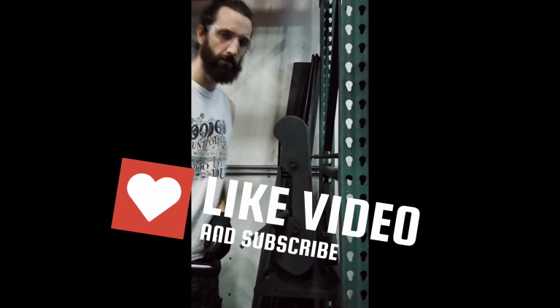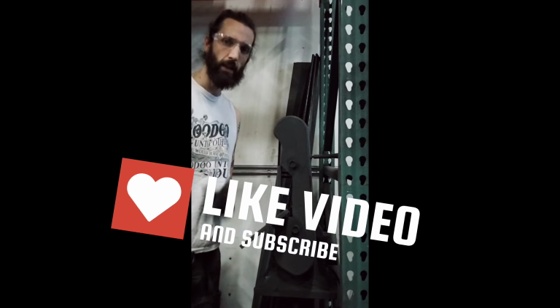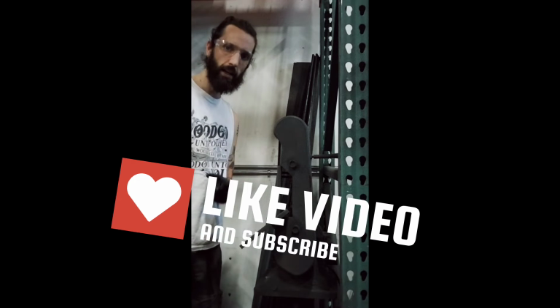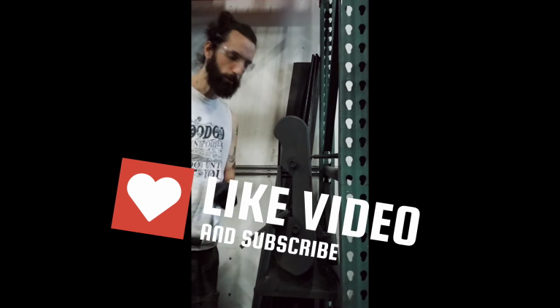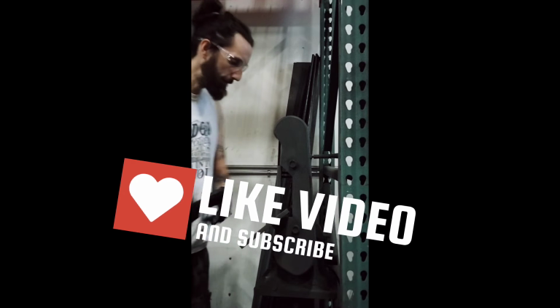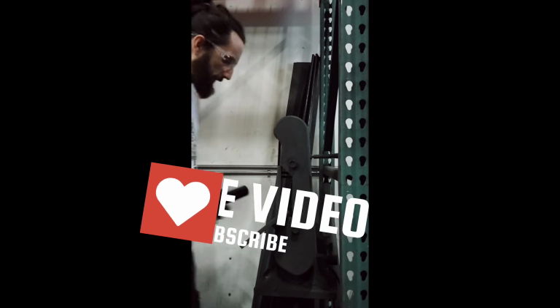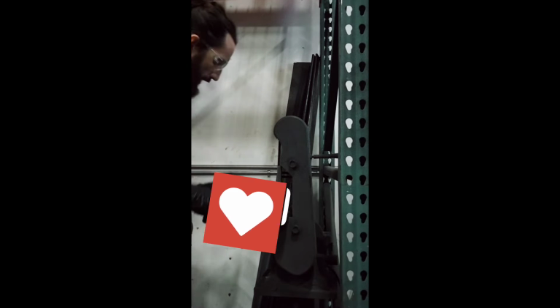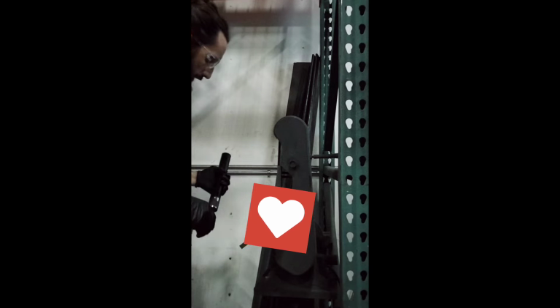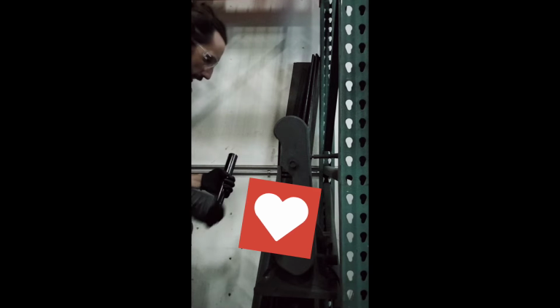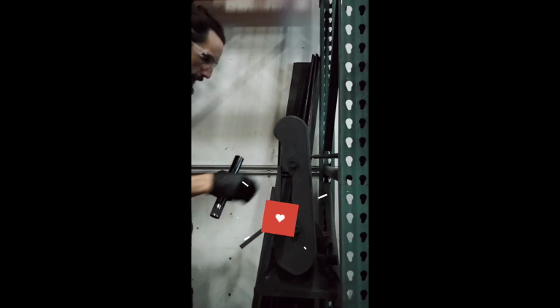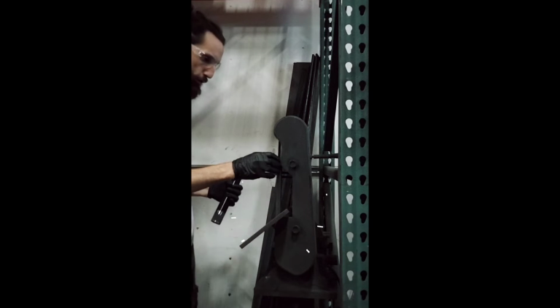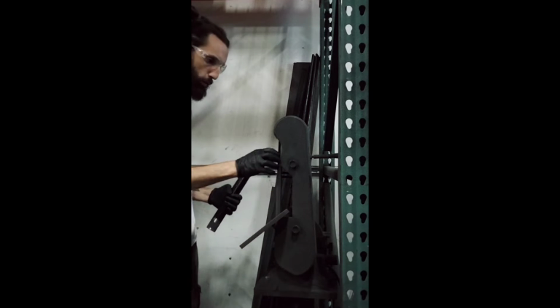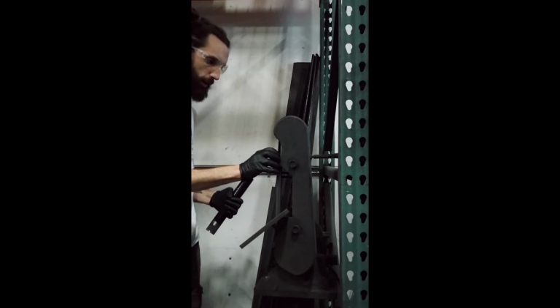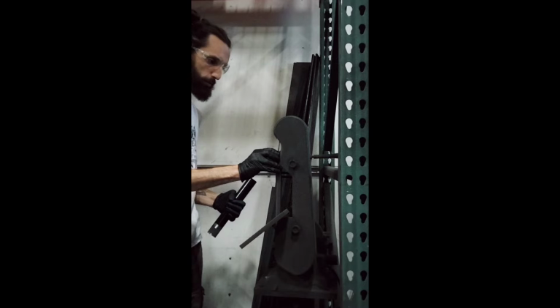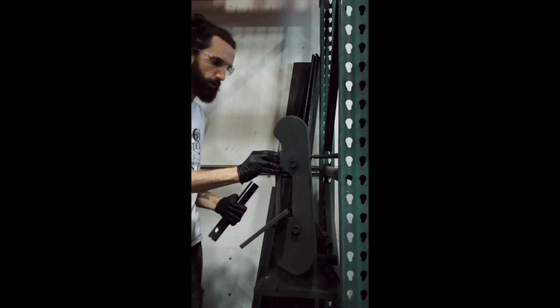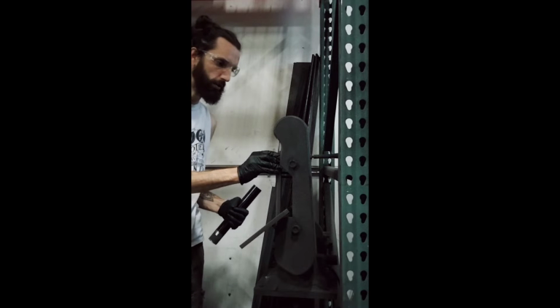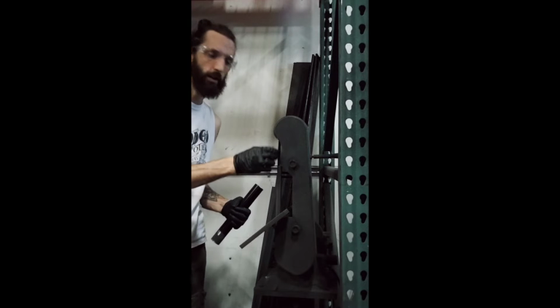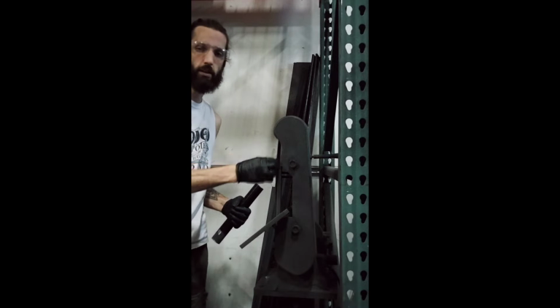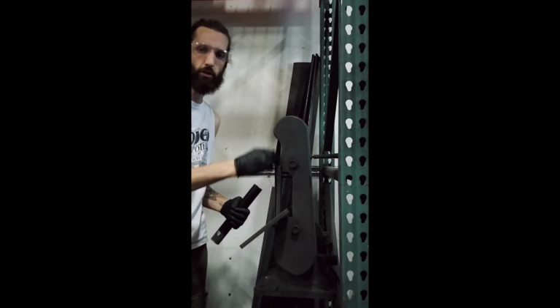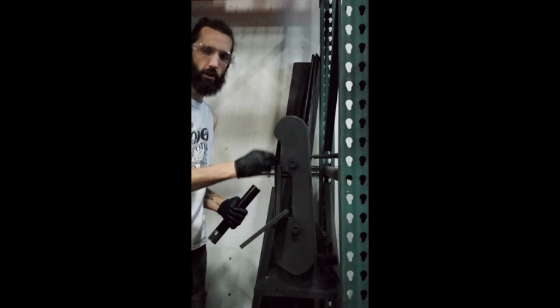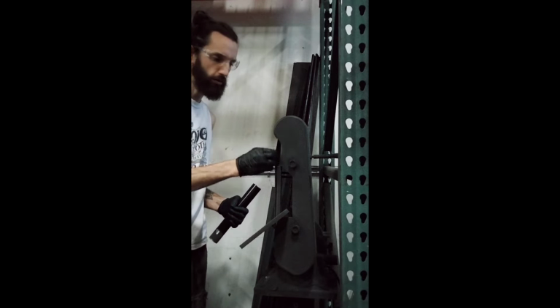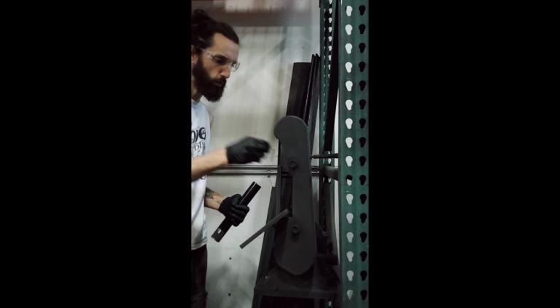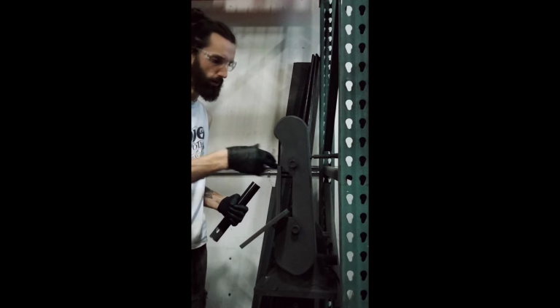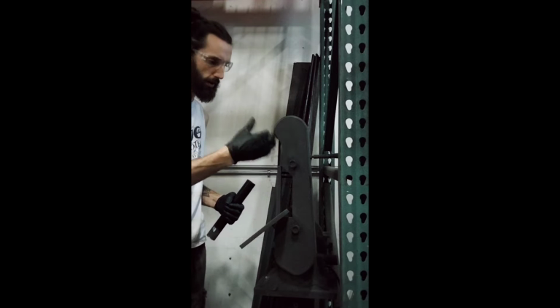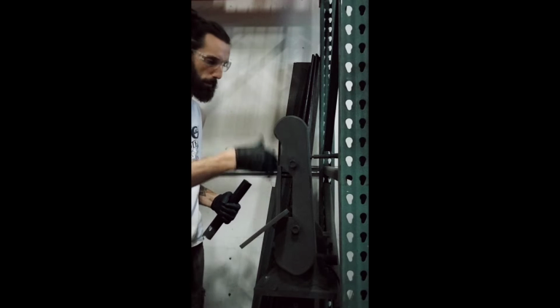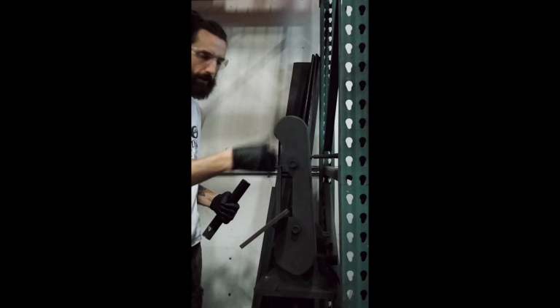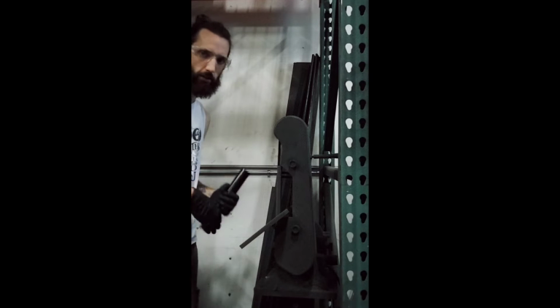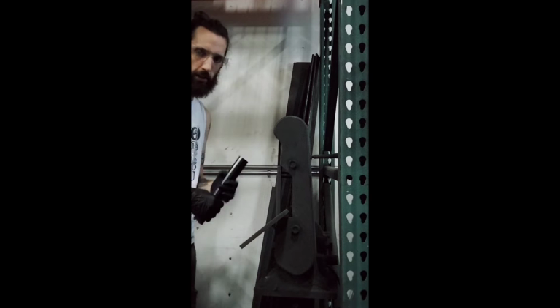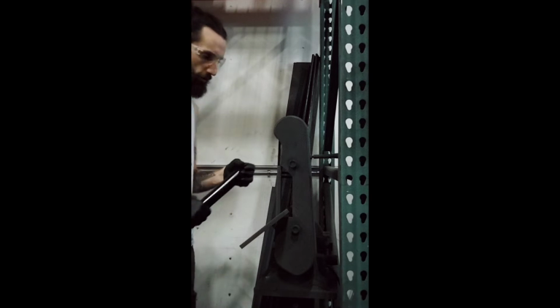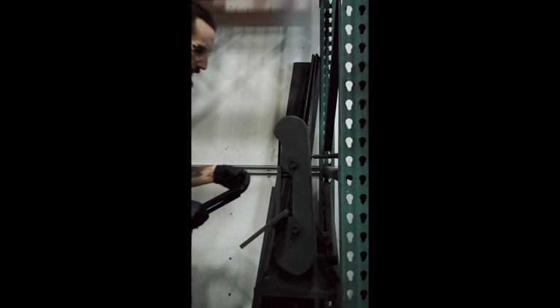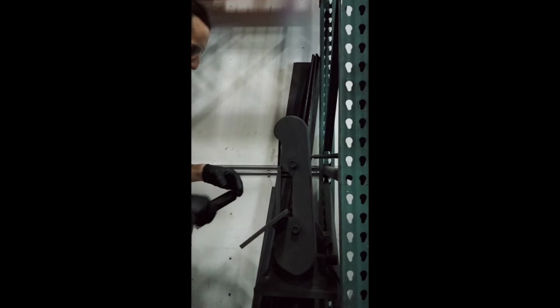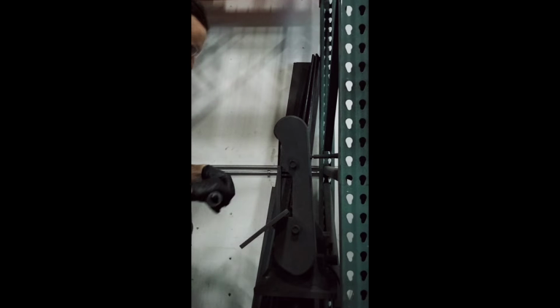Hey everybody, today I'm going to show you why it's important to change your belts on your sanders when you're rig building.